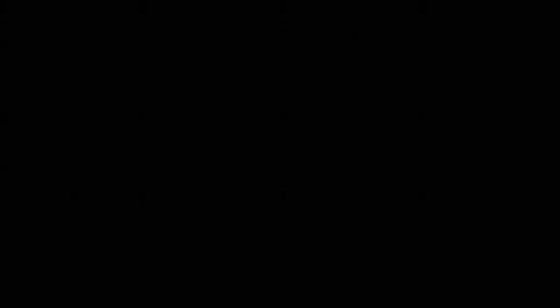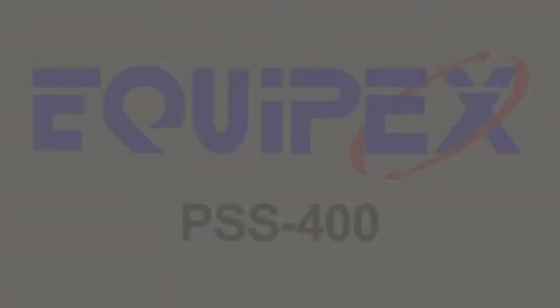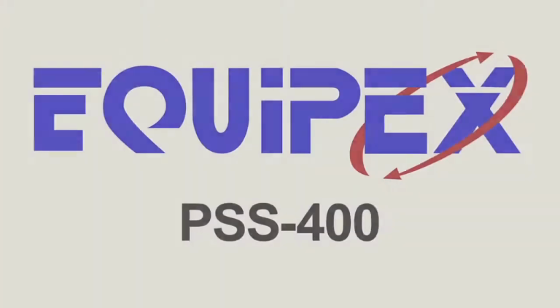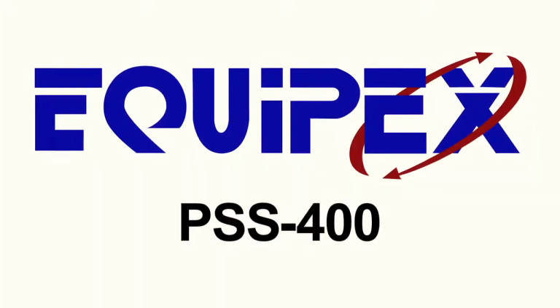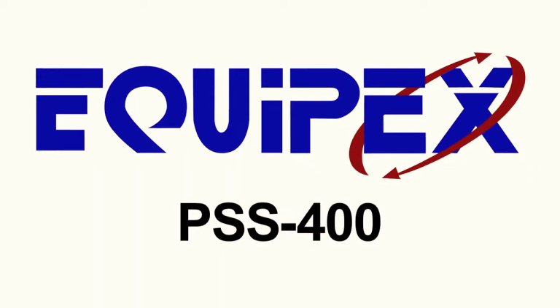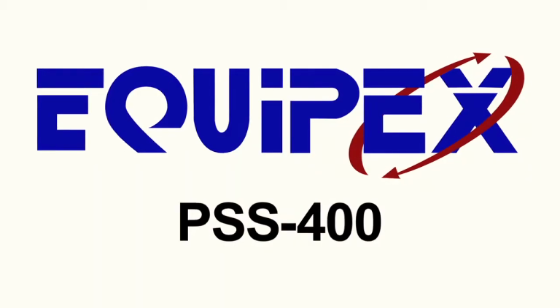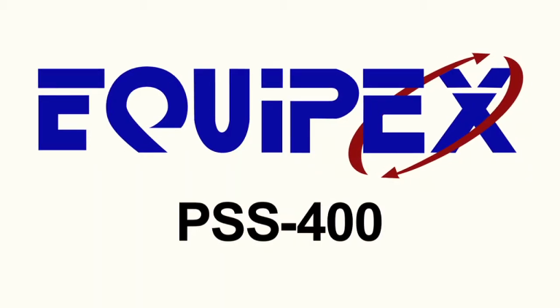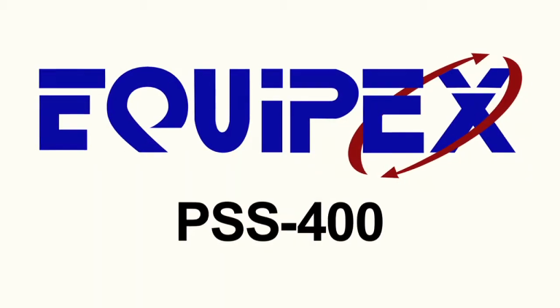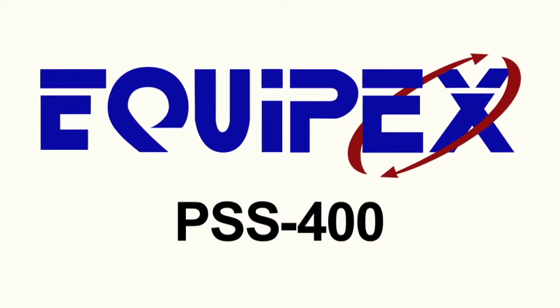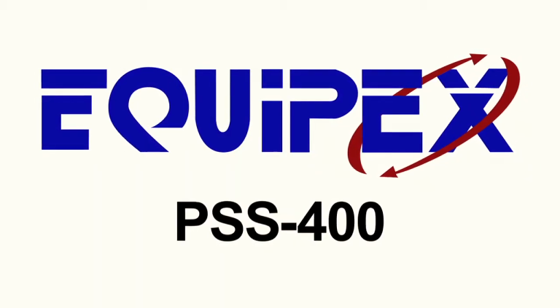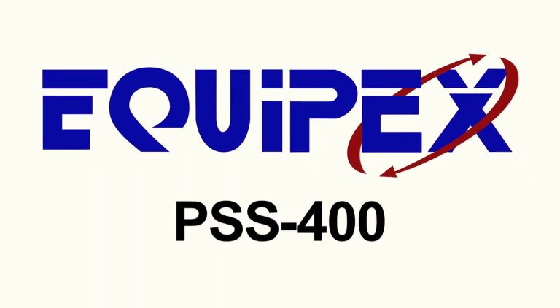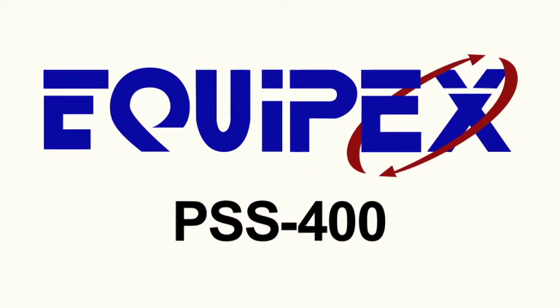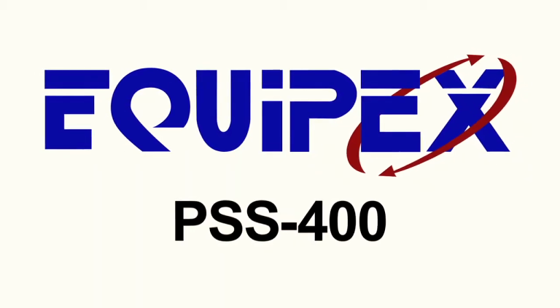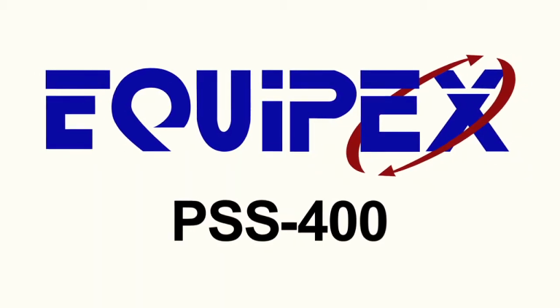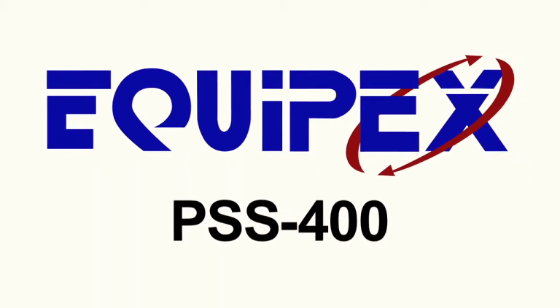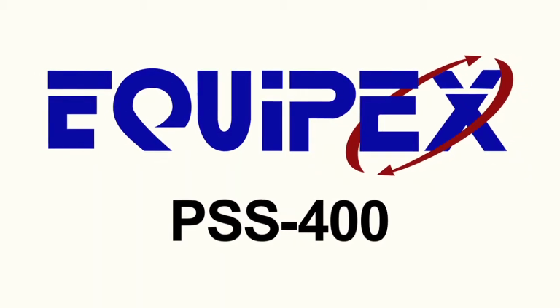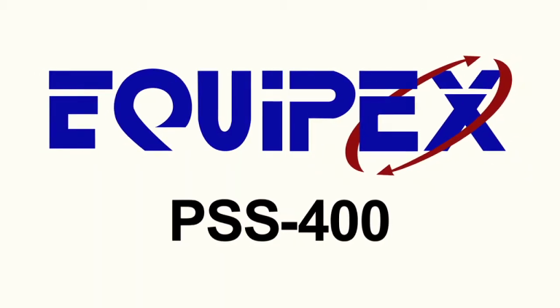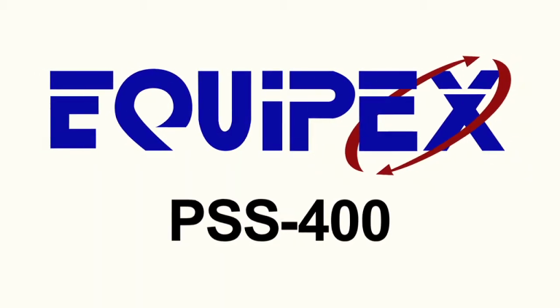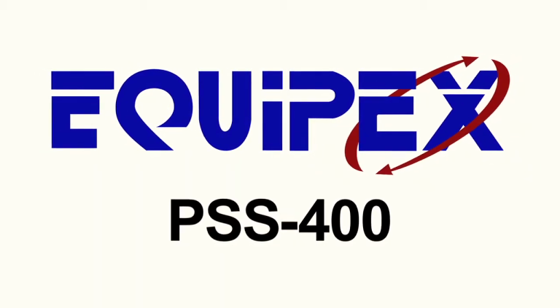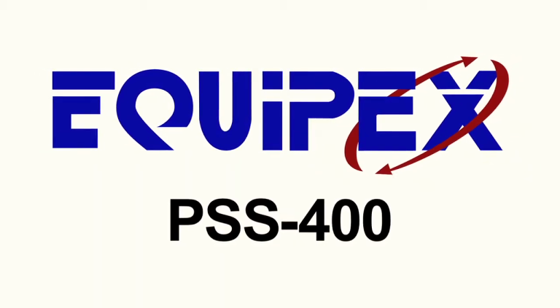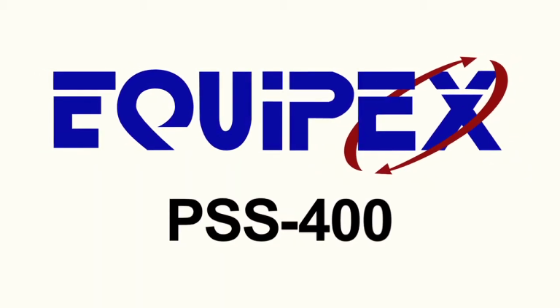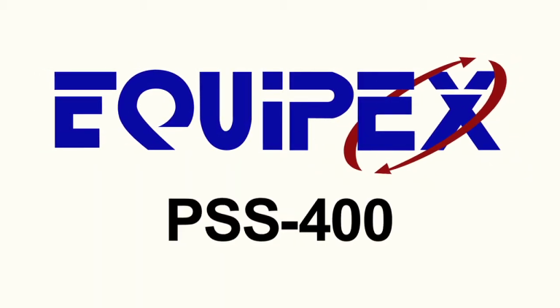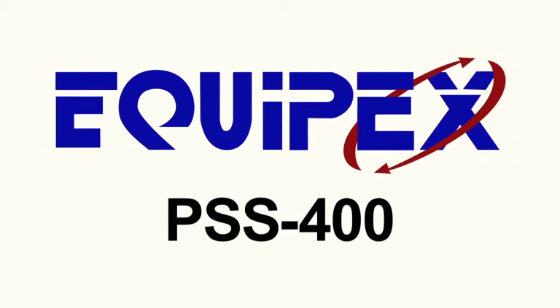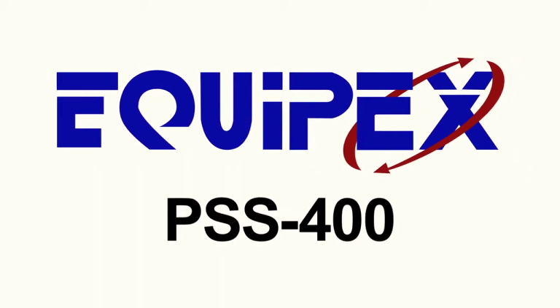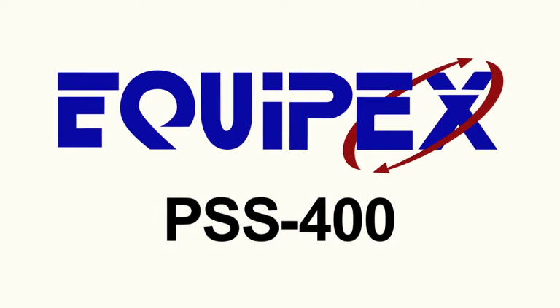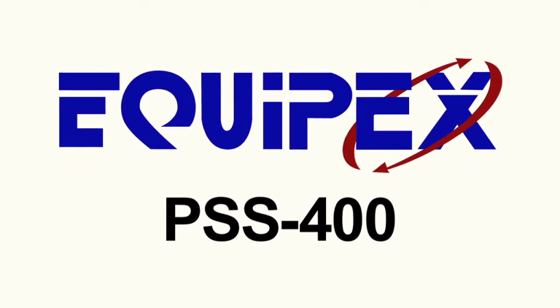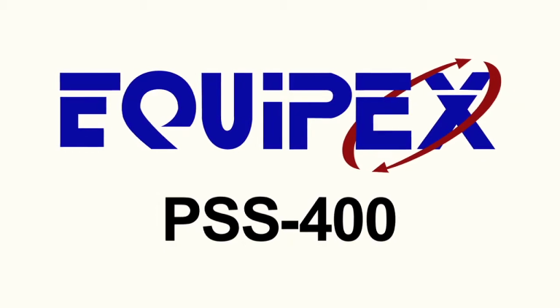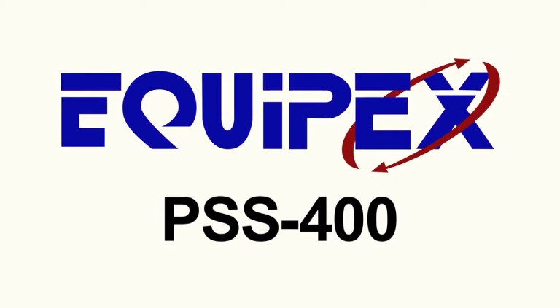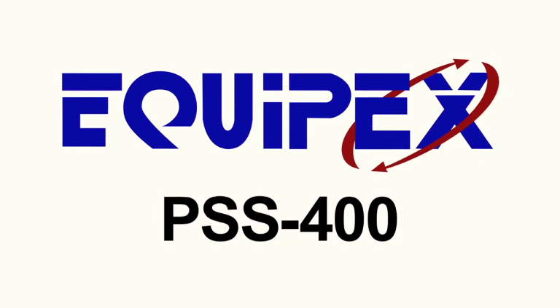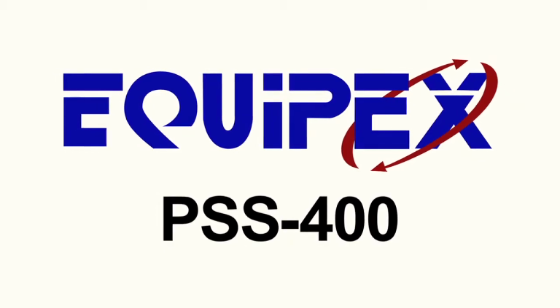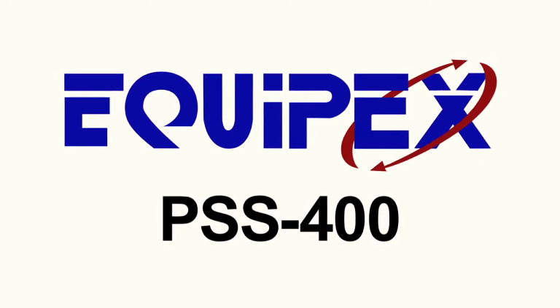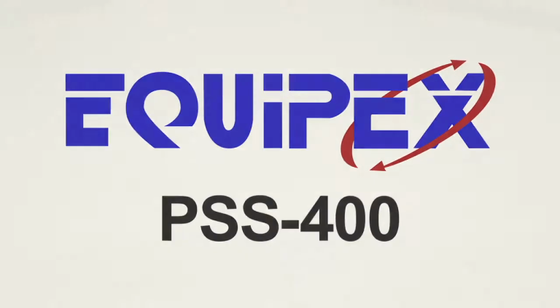Today we're going to examine the features of the Equipex PSS400, a 208/240 volt, 18 inch electric griddle.